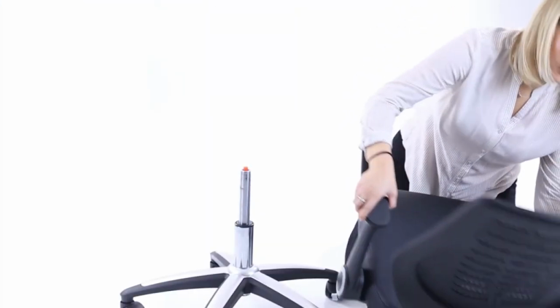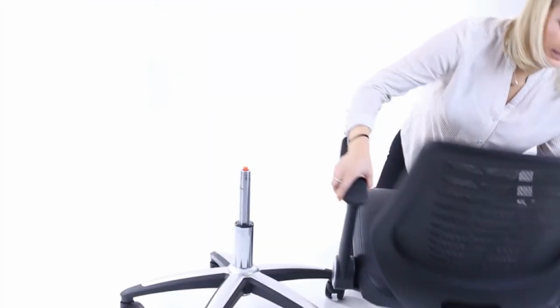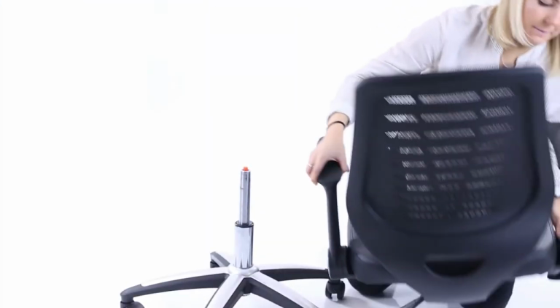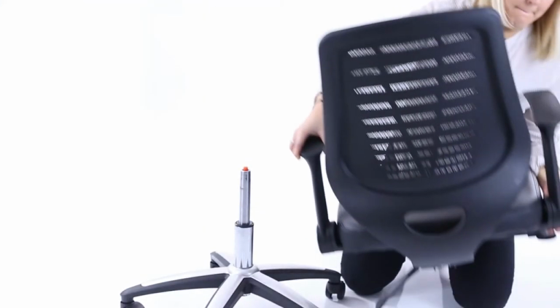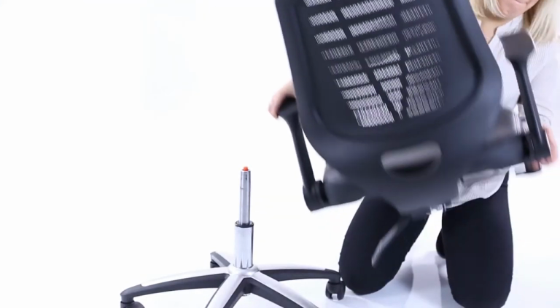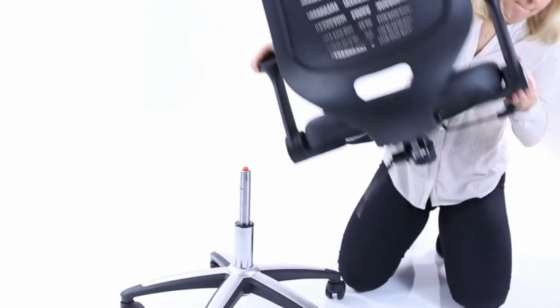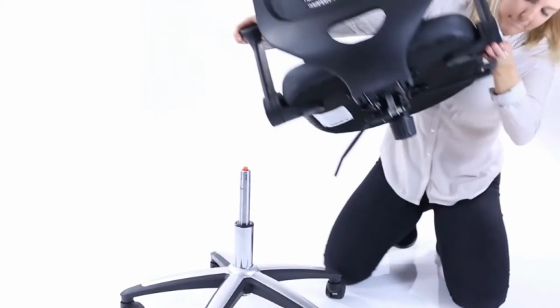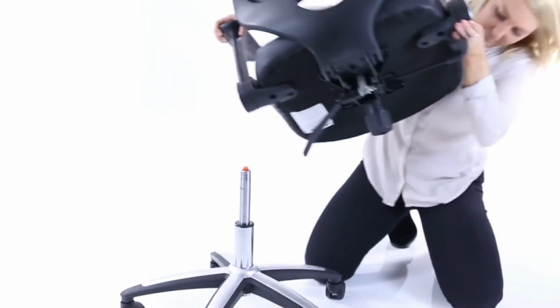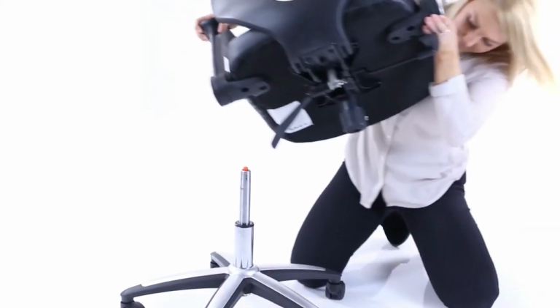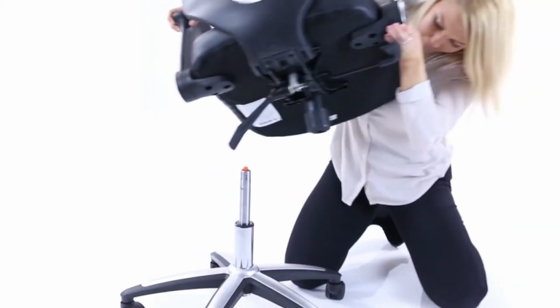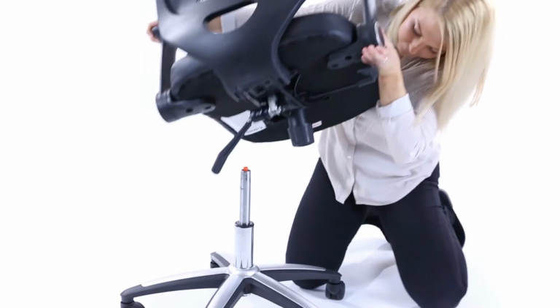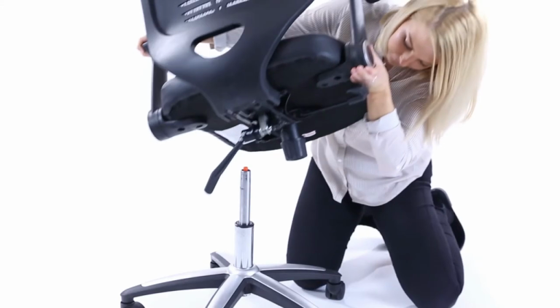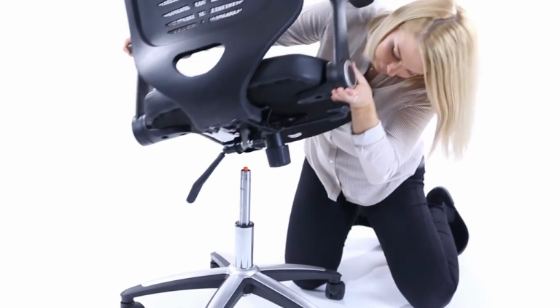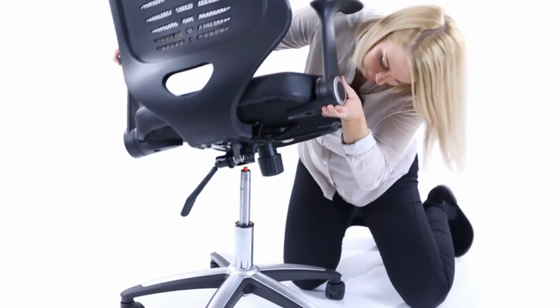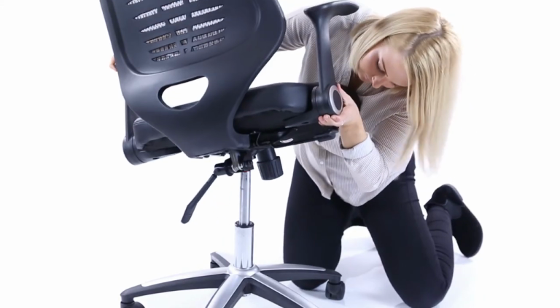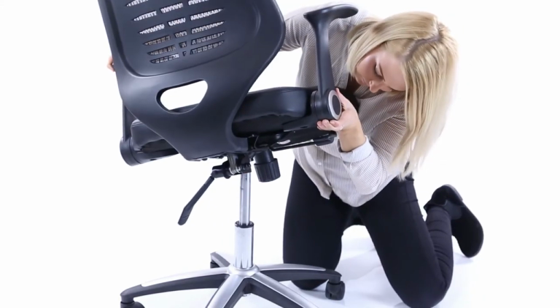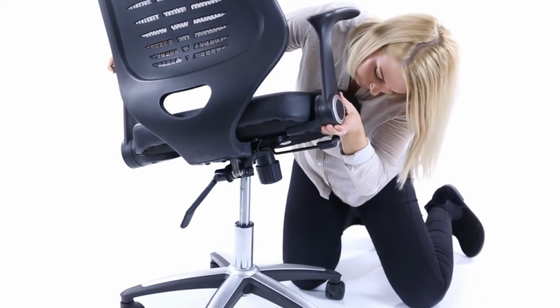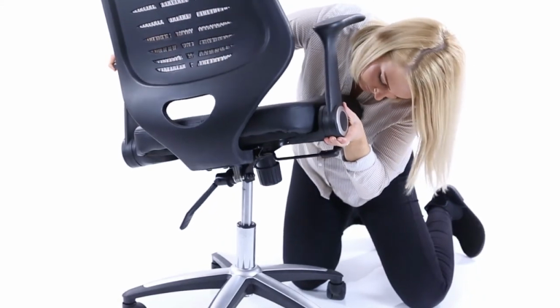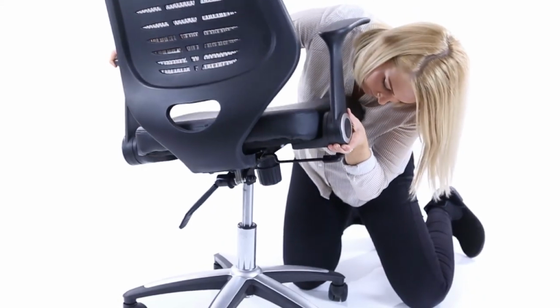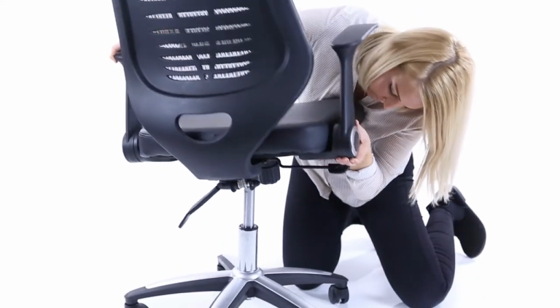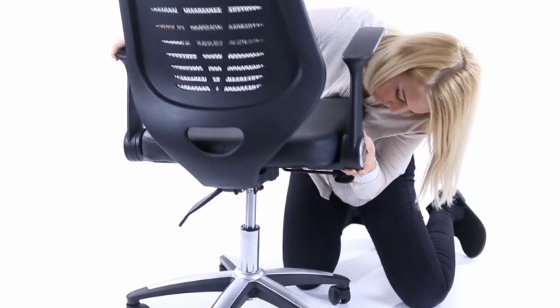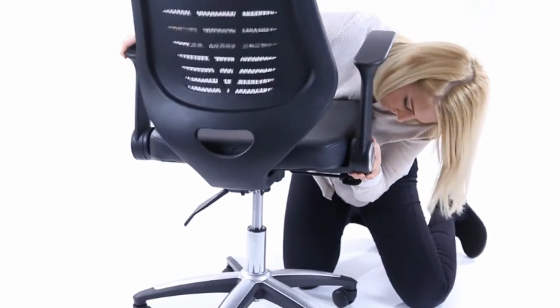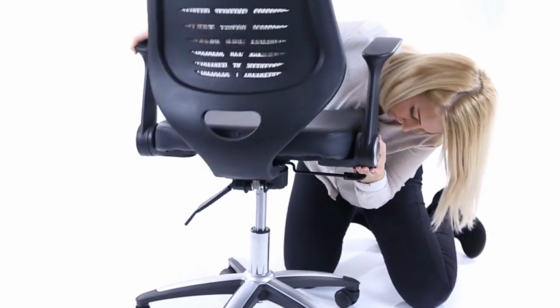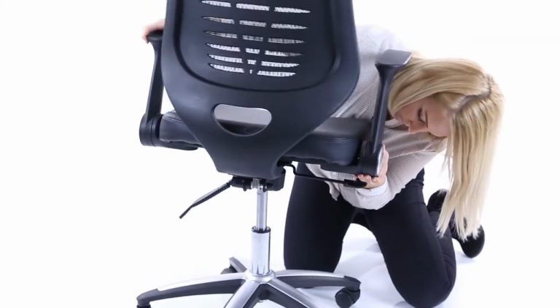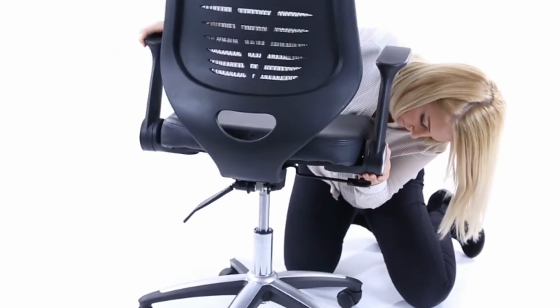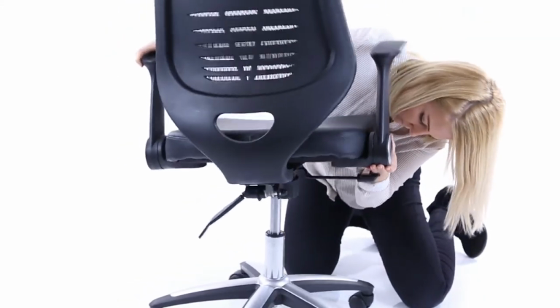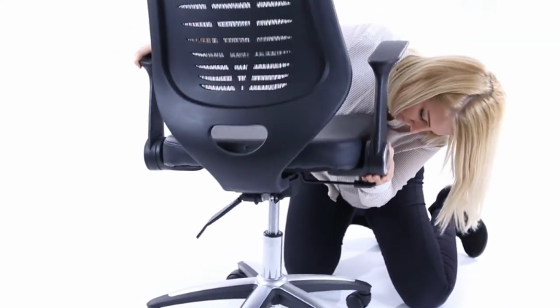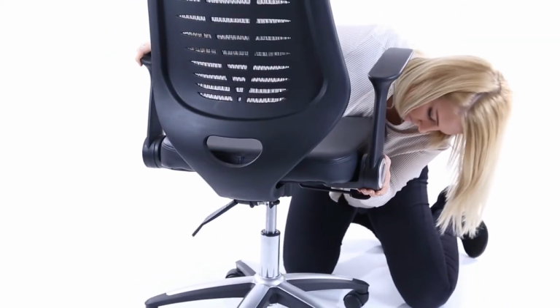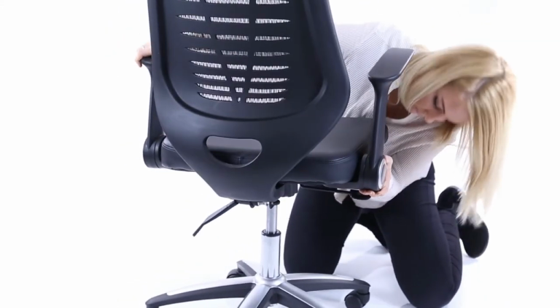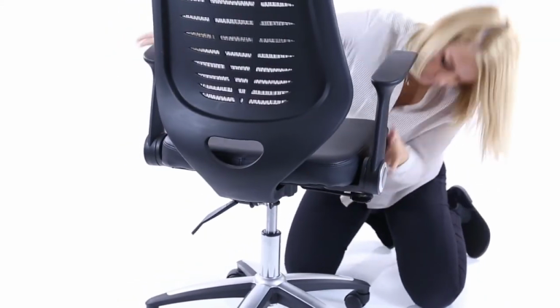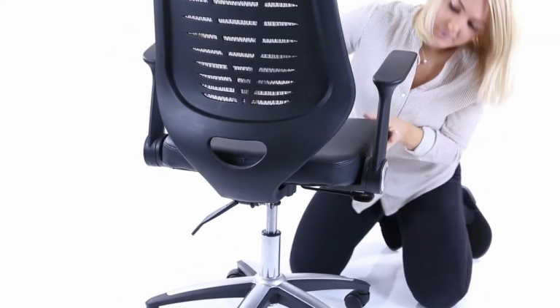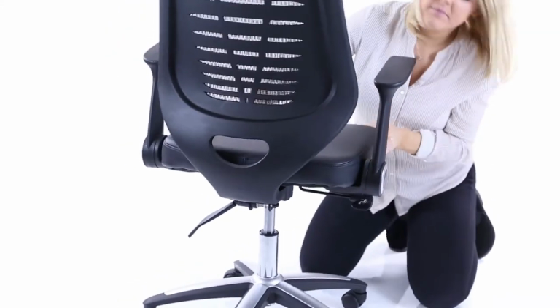Gently locate the seat on top of the gas lift and lower it to allow the taper fitting to engage.